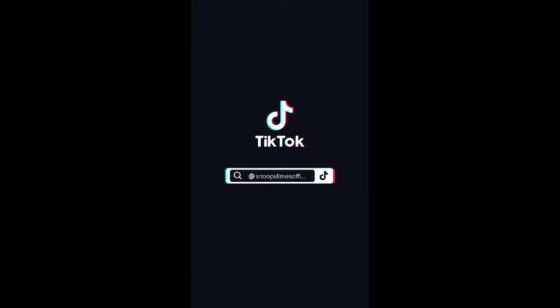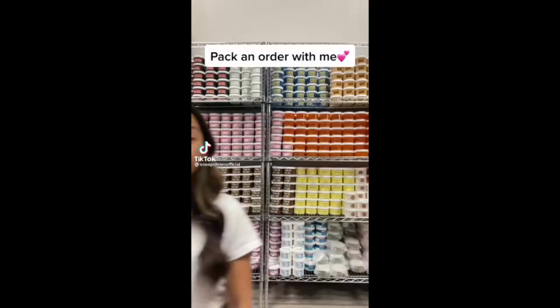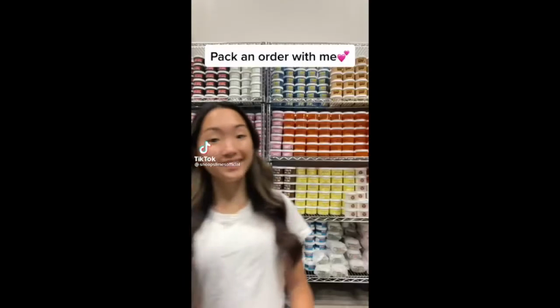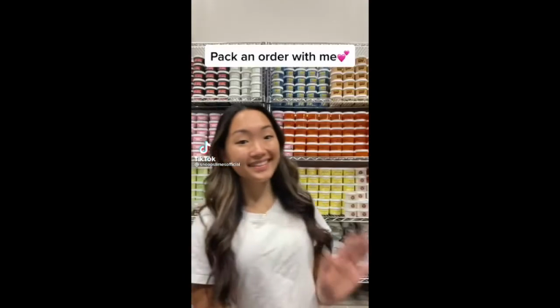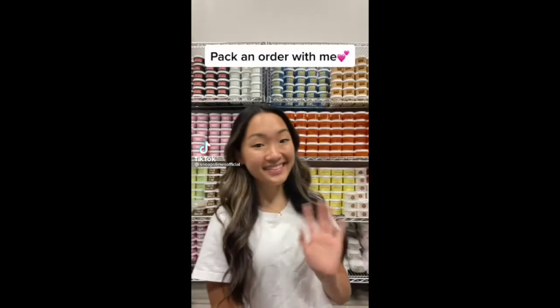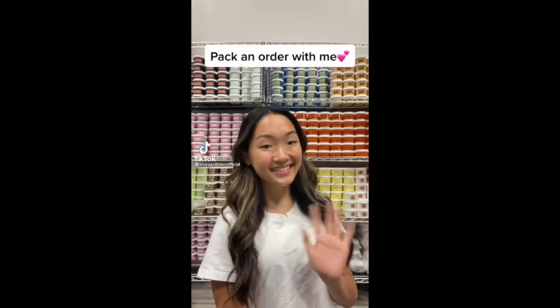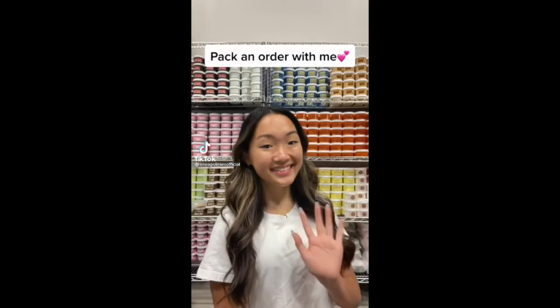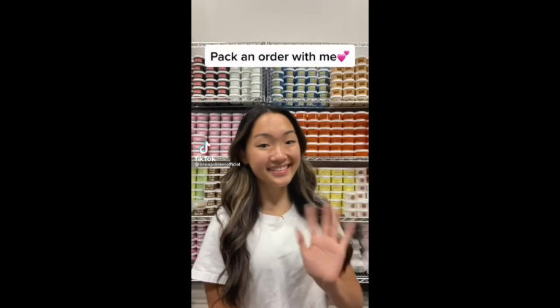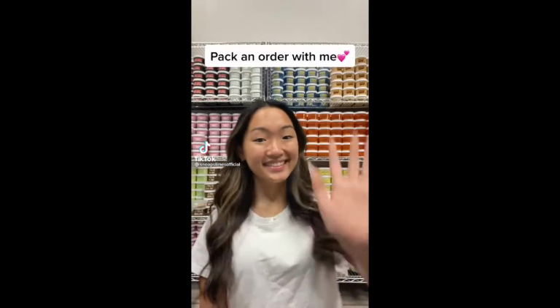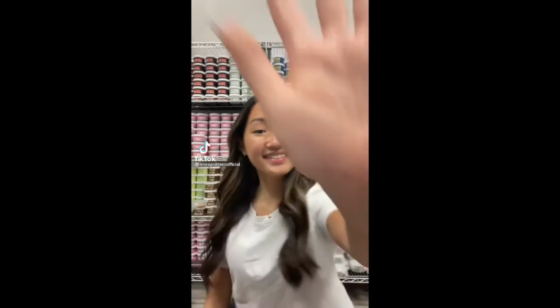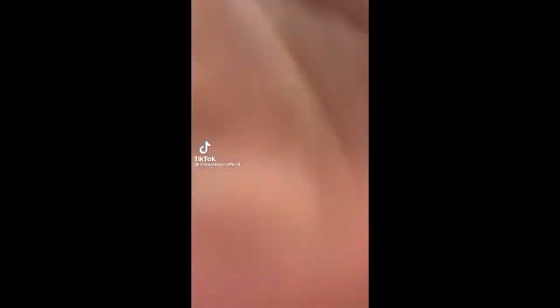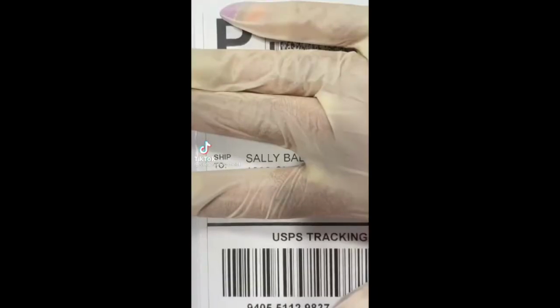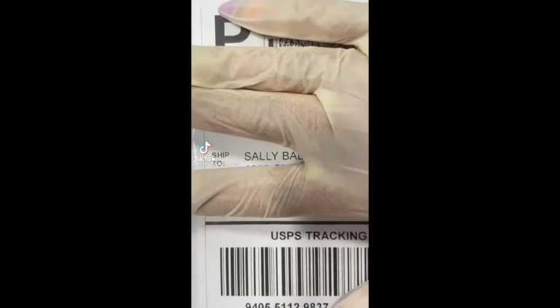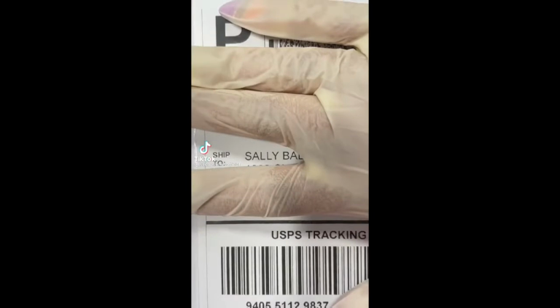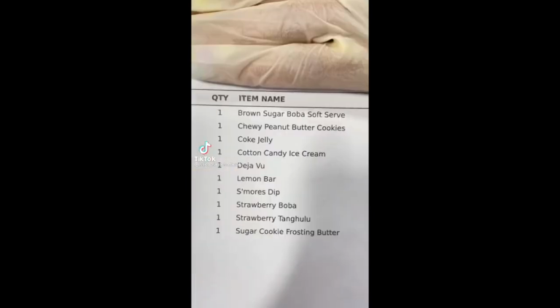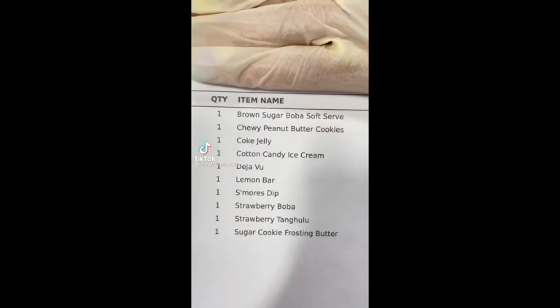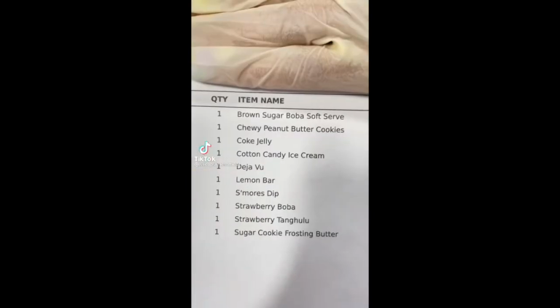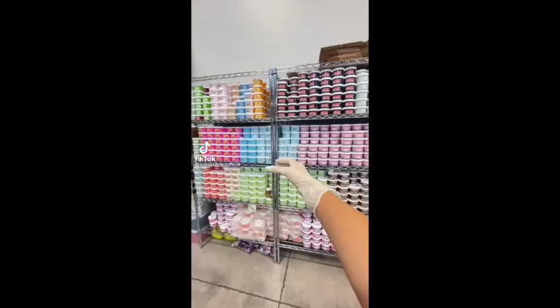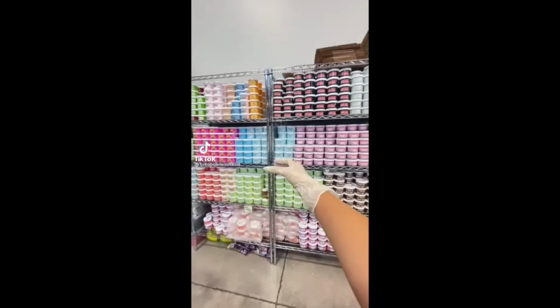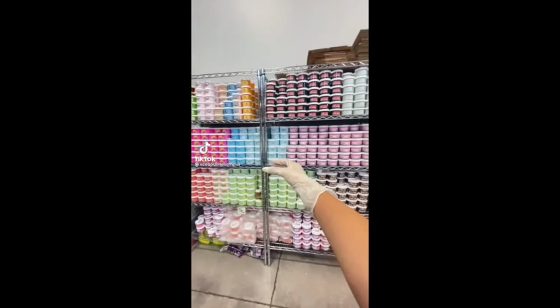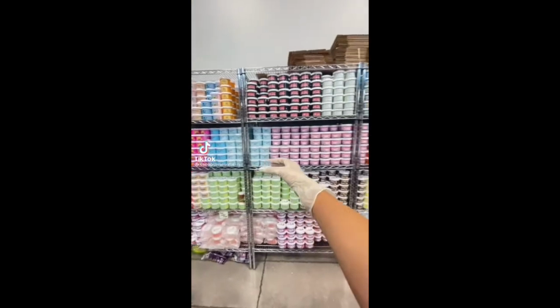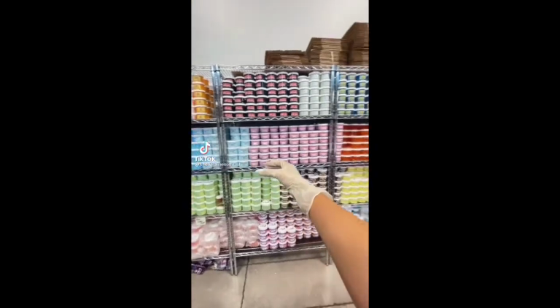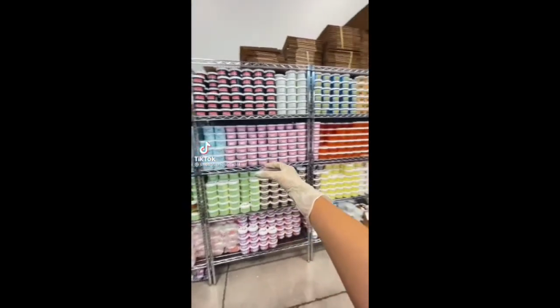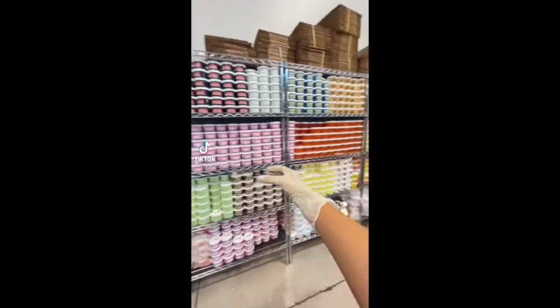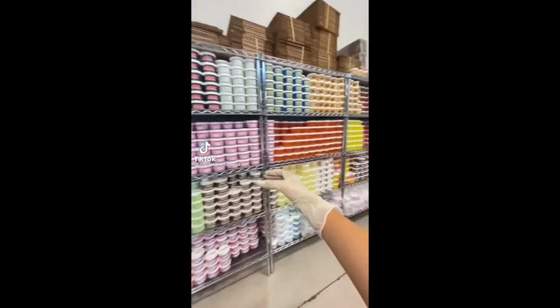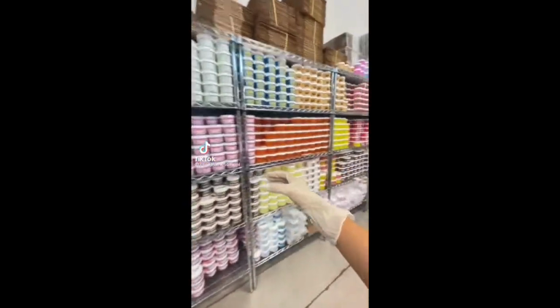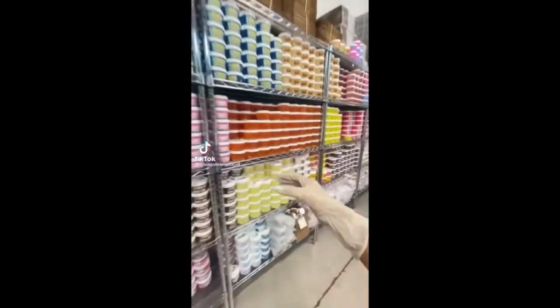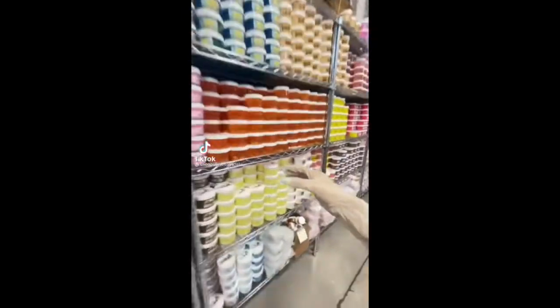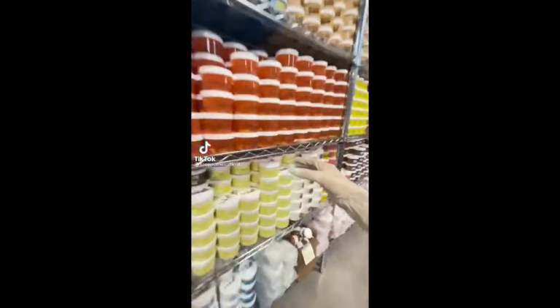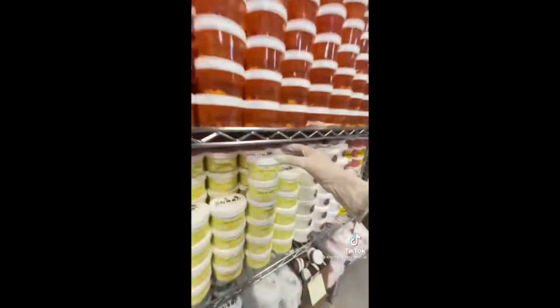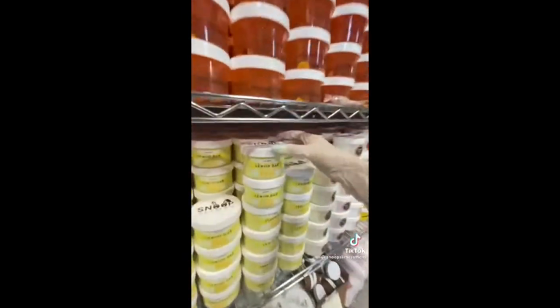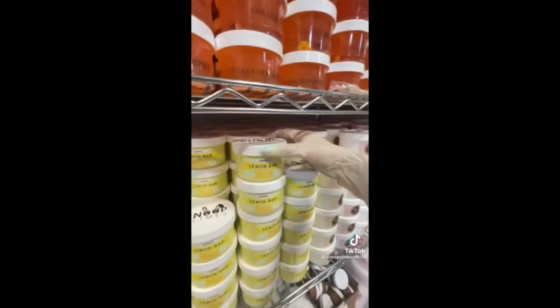Hi guys, let's package a slime order together. This order is for Sally from Texas, and they purchased 10 slimes from my last restock.